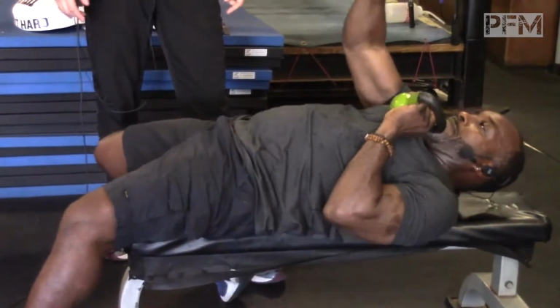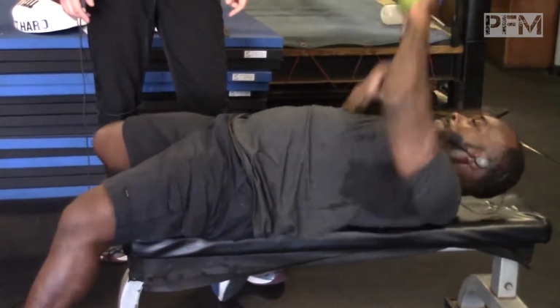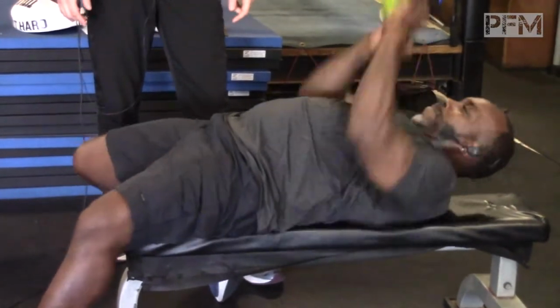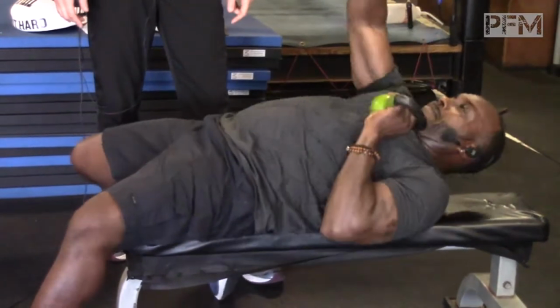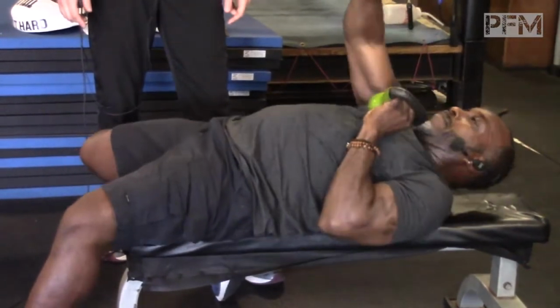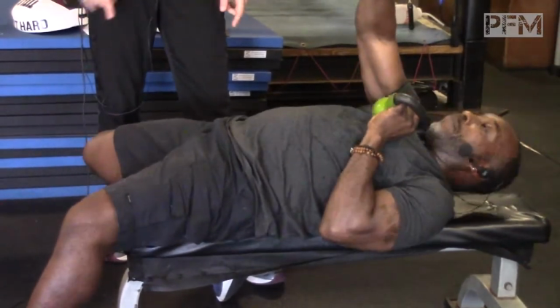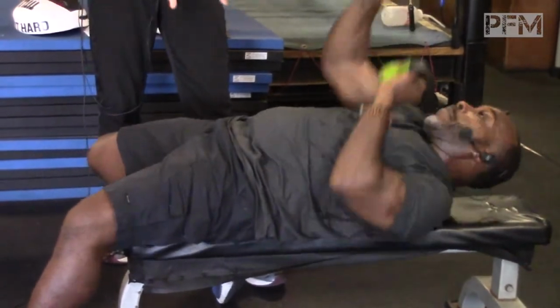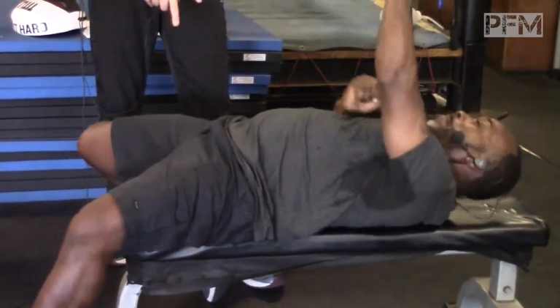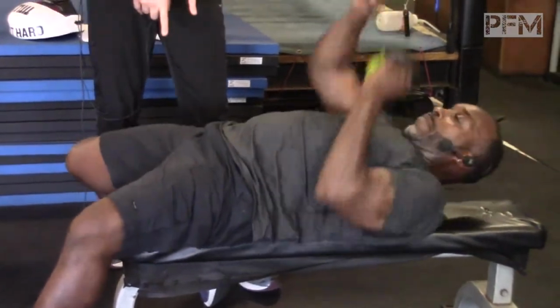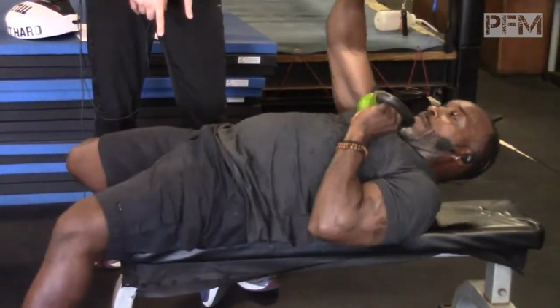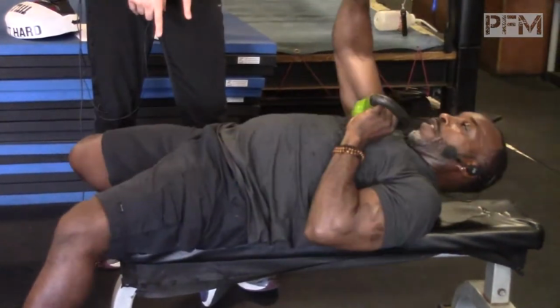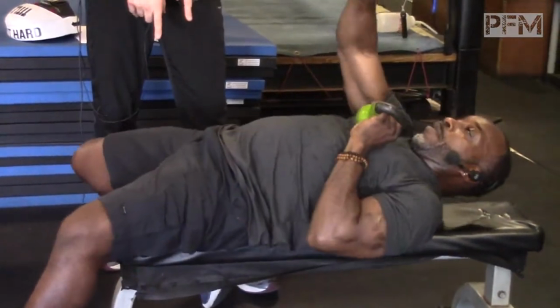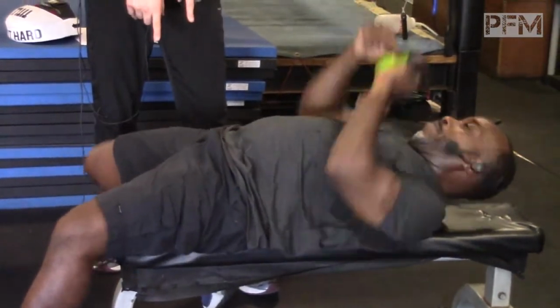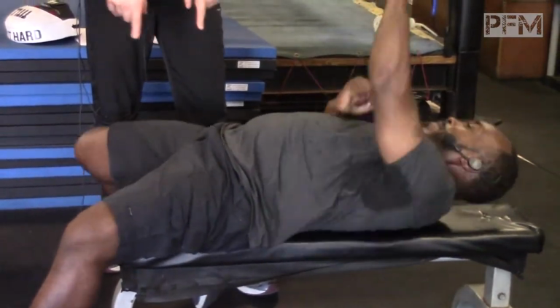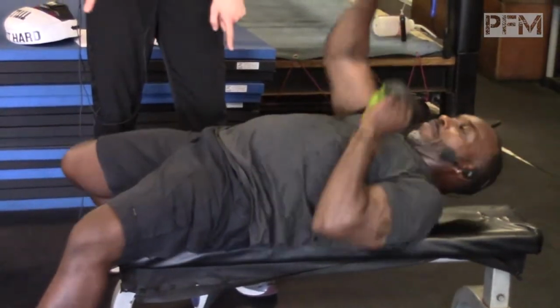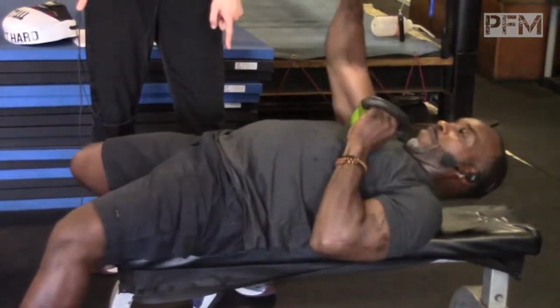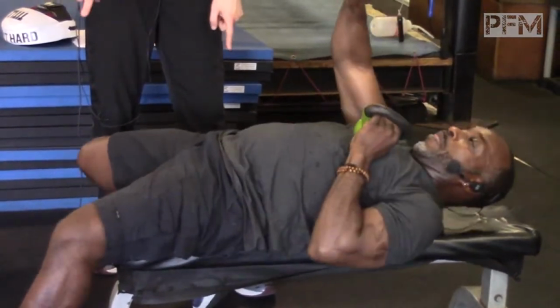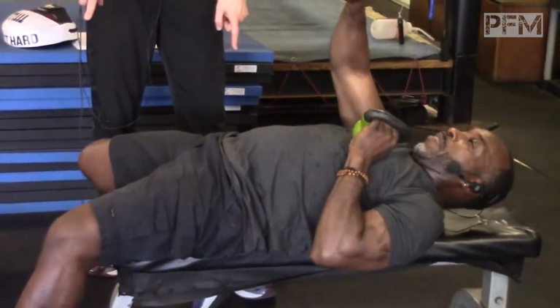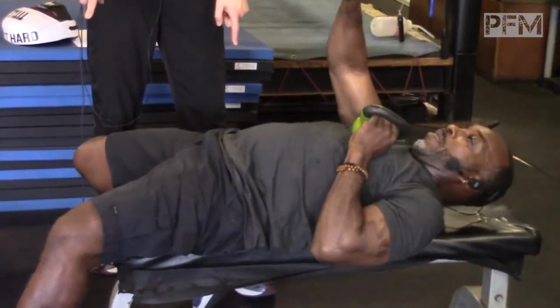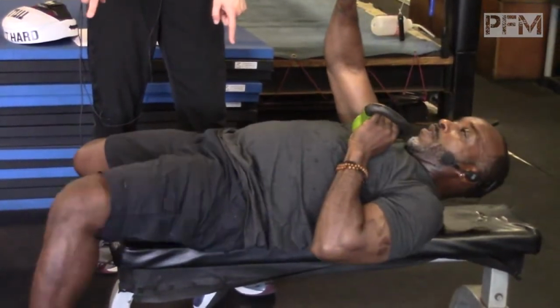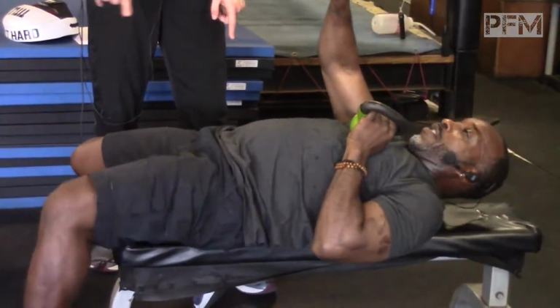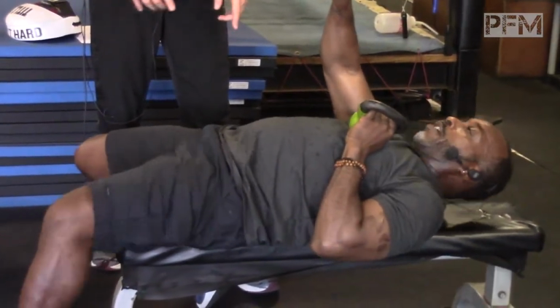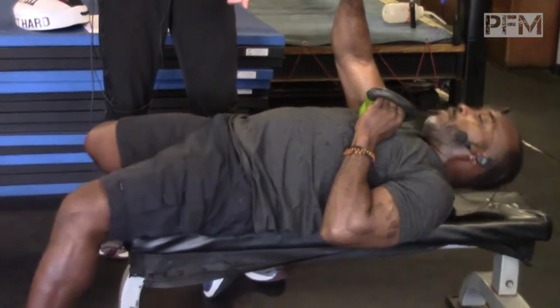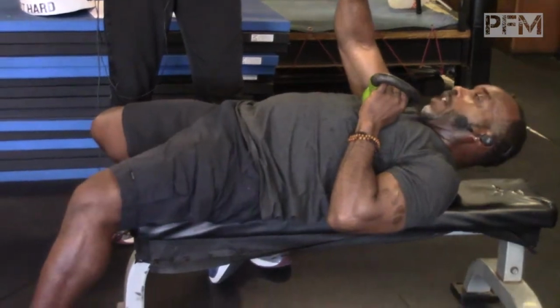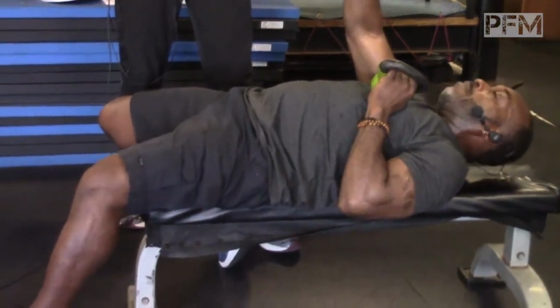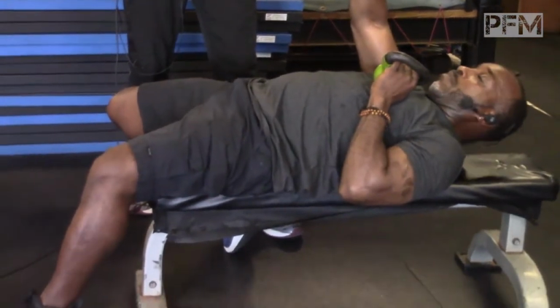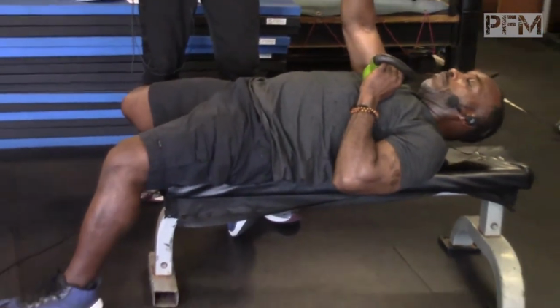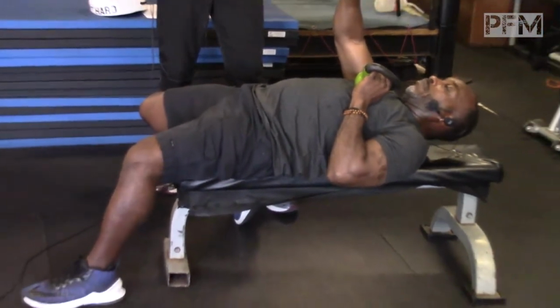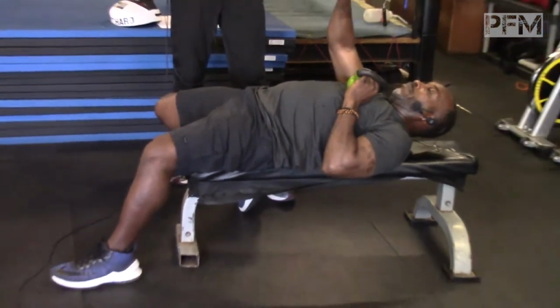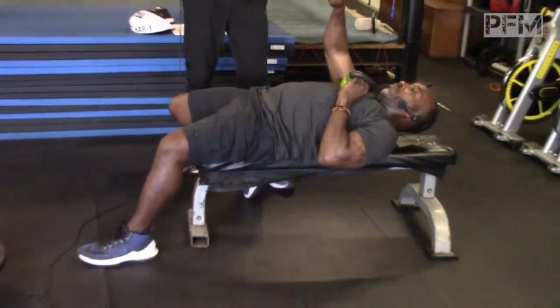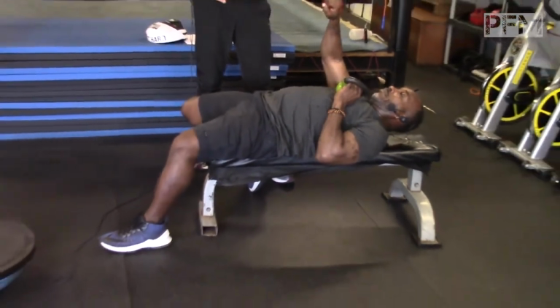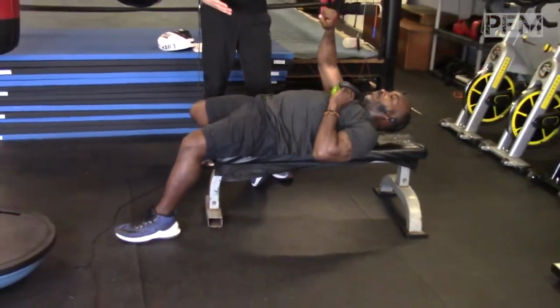Much harder now because he's off center, so his leg is coming off. That's how we would be training that.